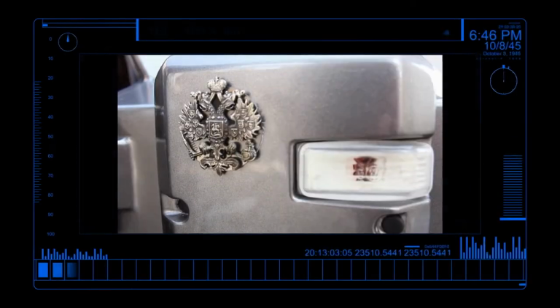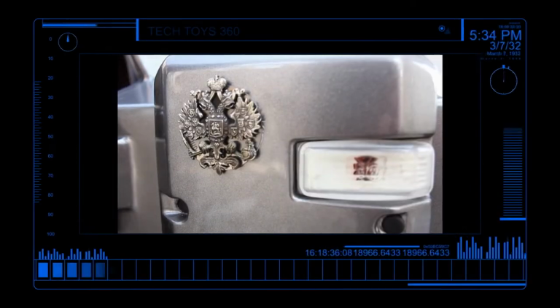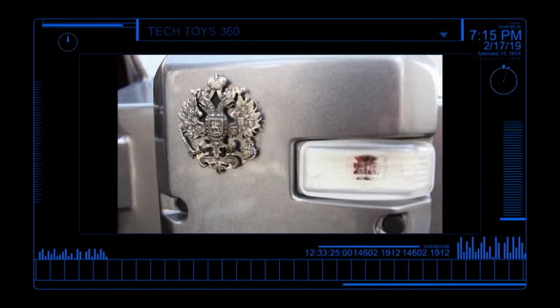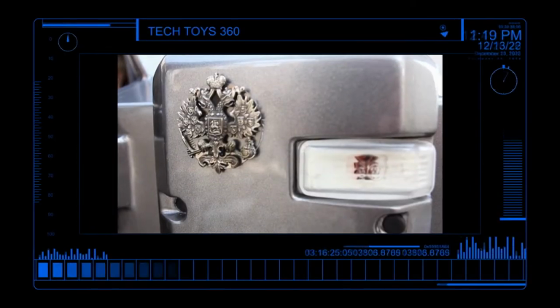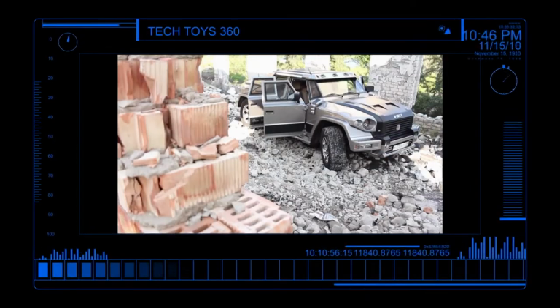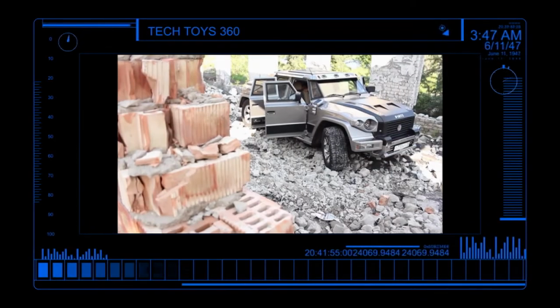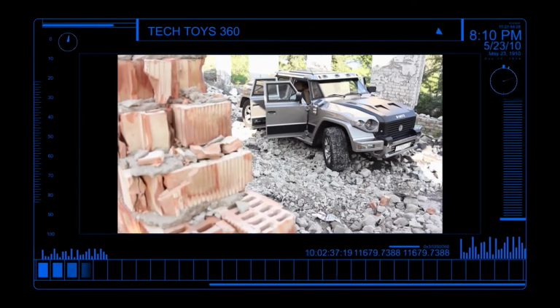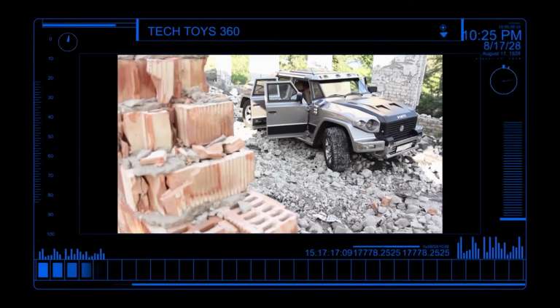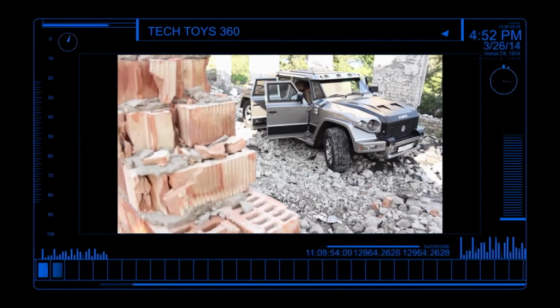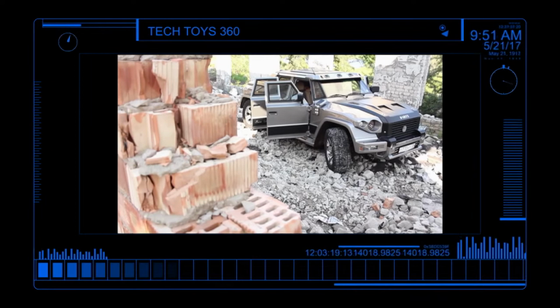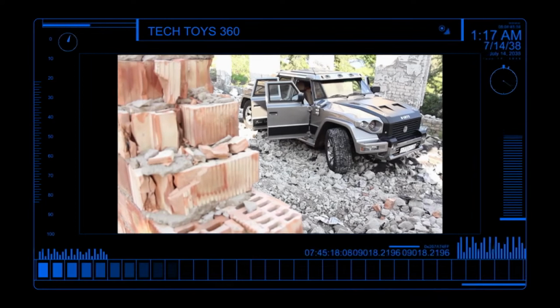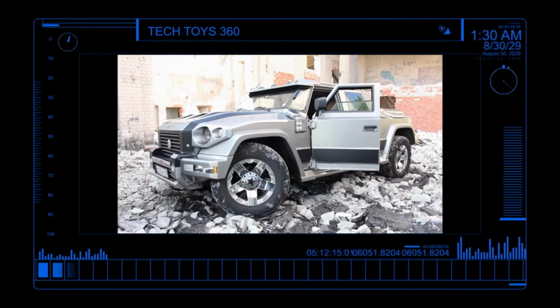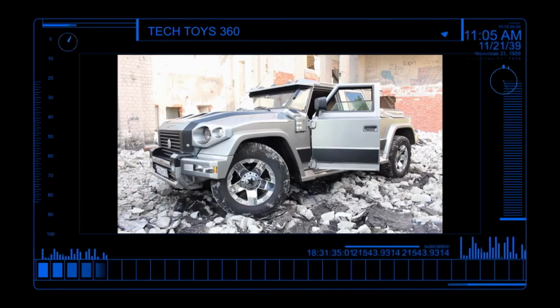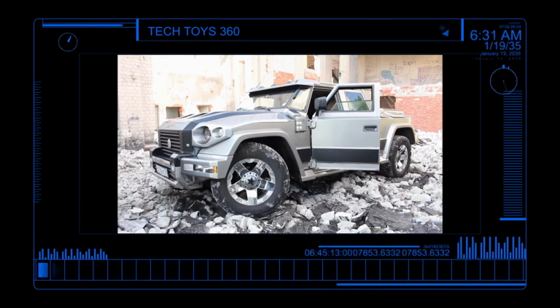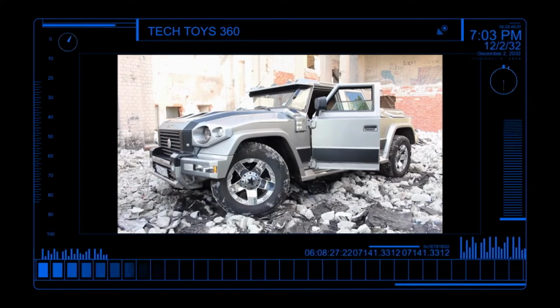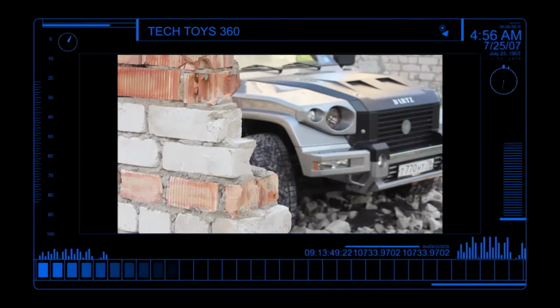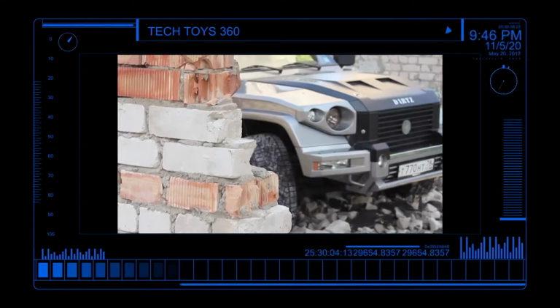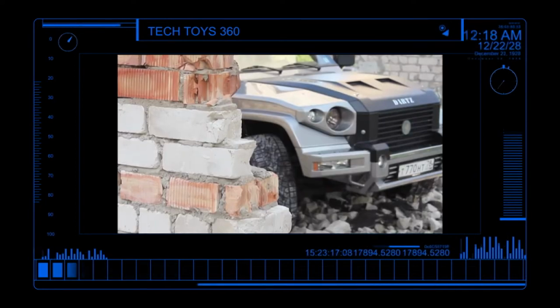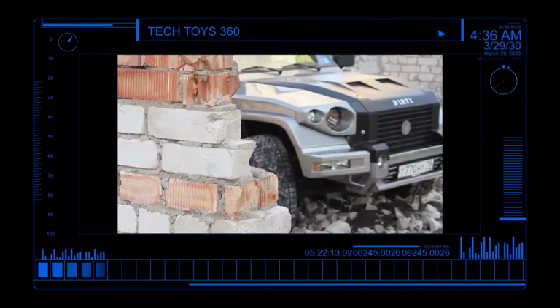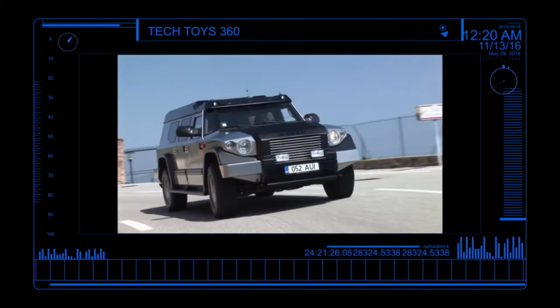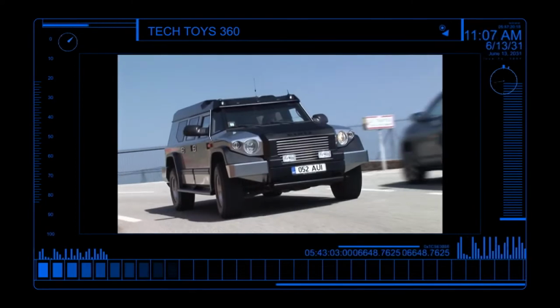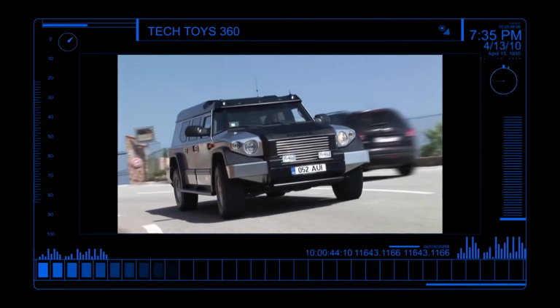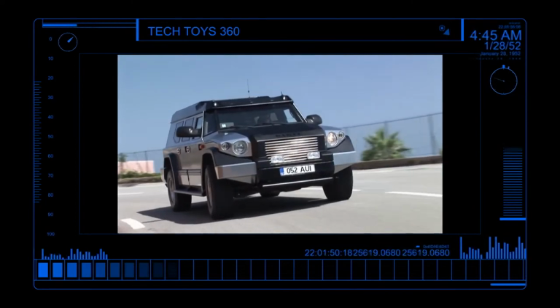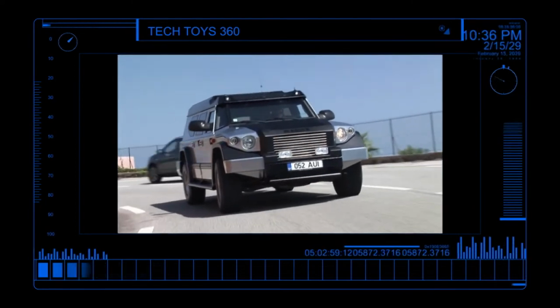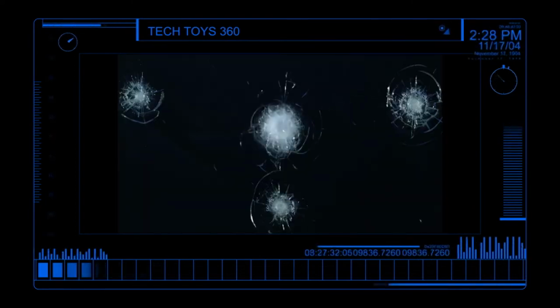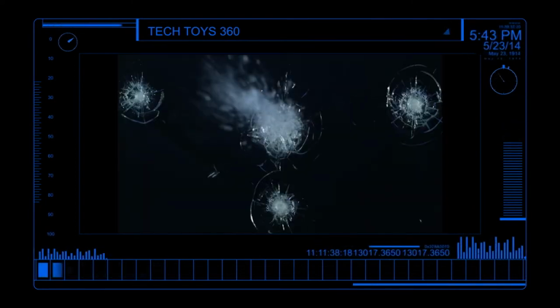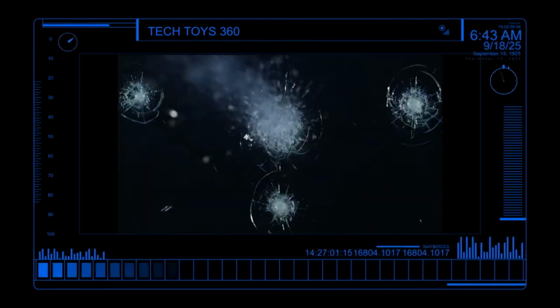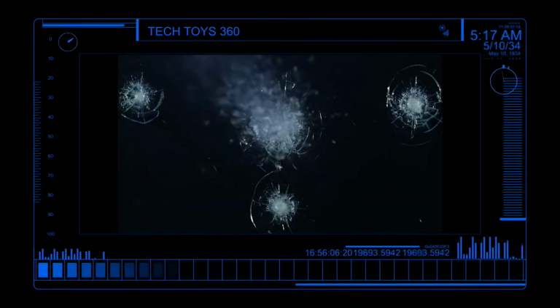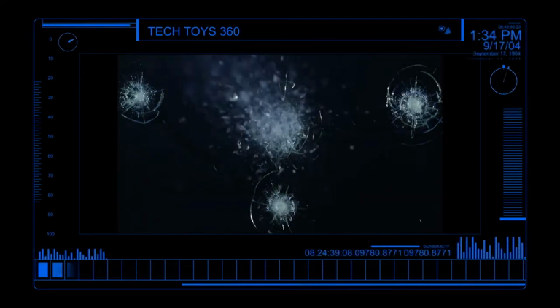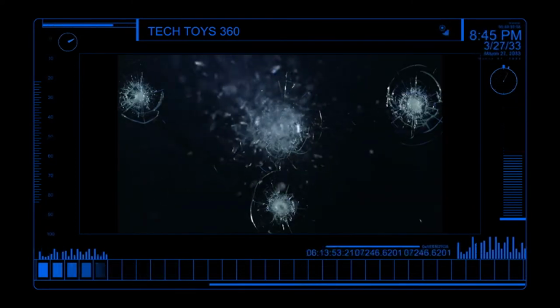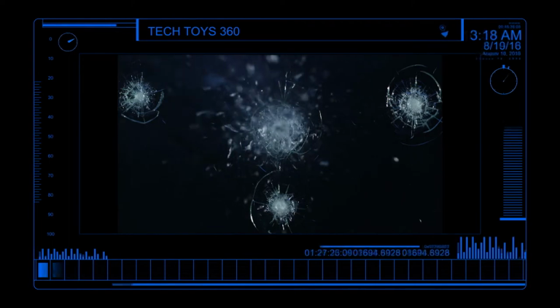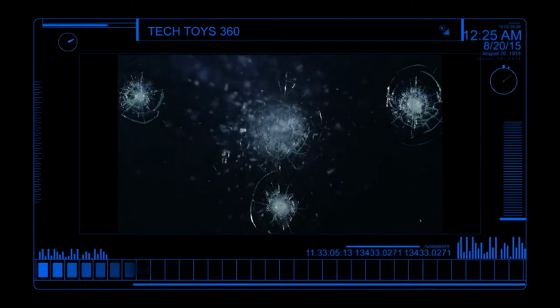Coming up next, Tech Toys 360 takes a tour of the safest SUV. Grenades, bullets — not a problem. And the ultimate water toy that allows you to experience water sports without a spotter.